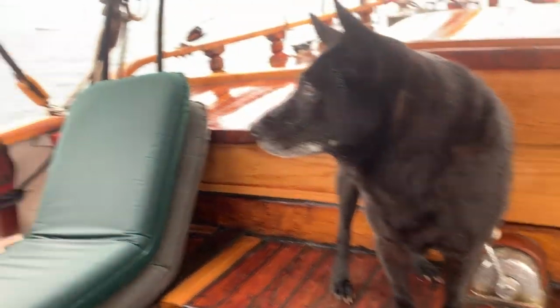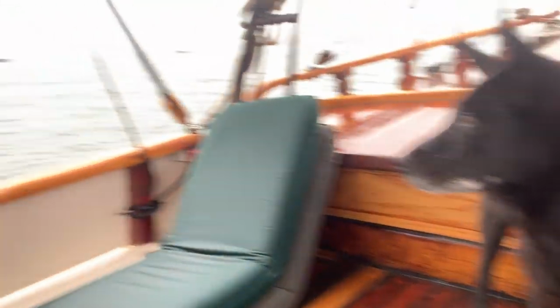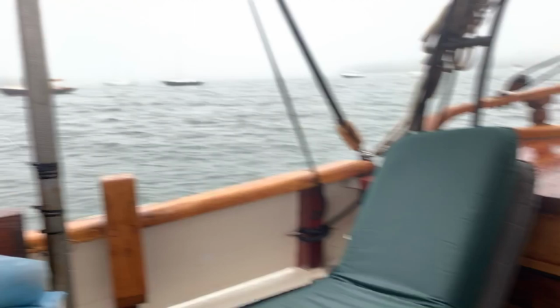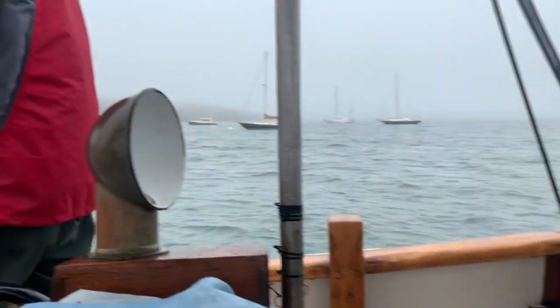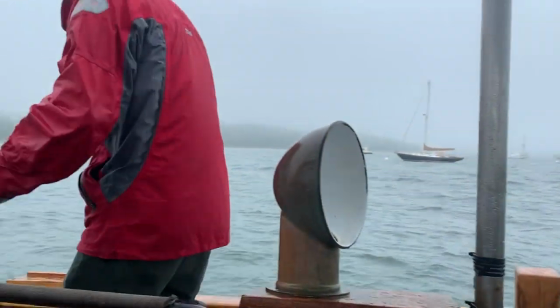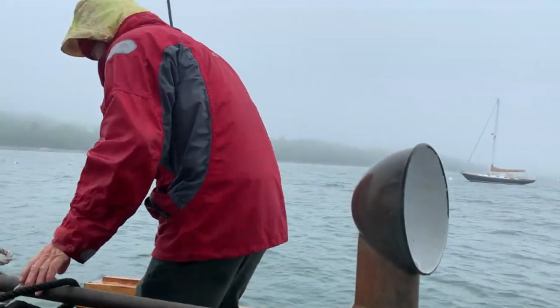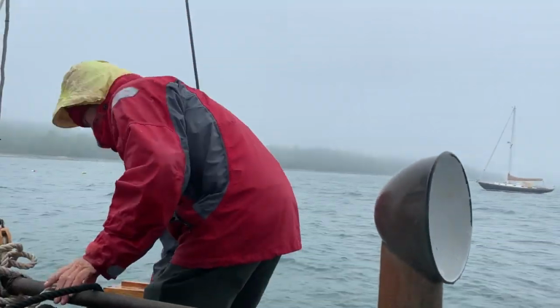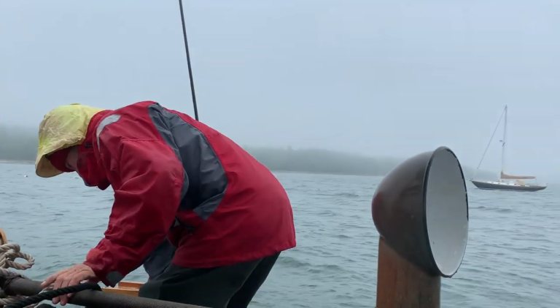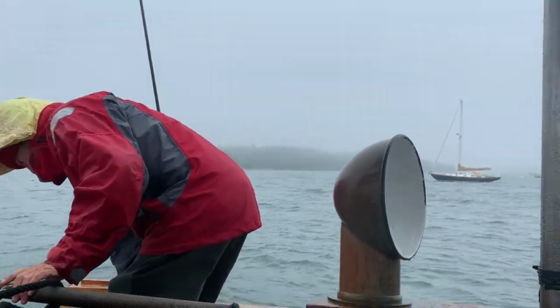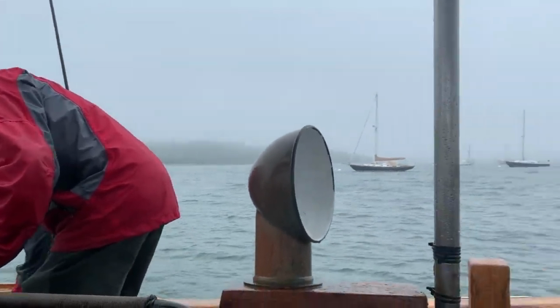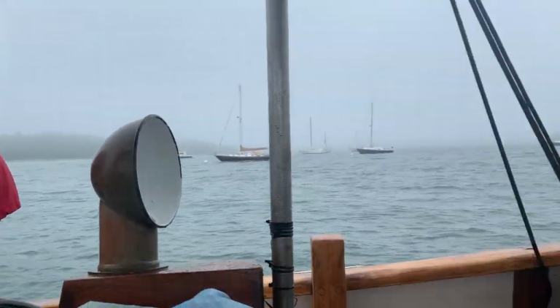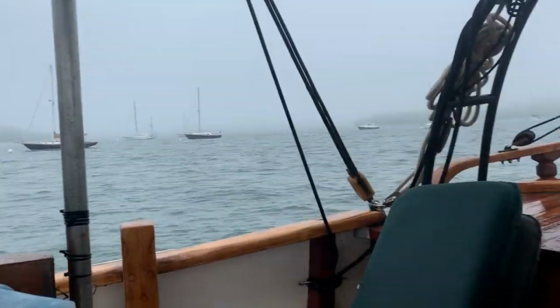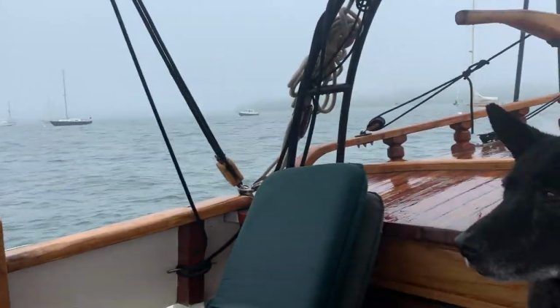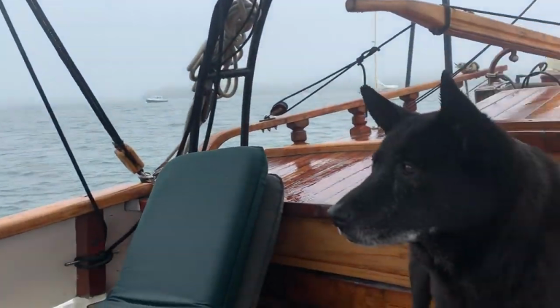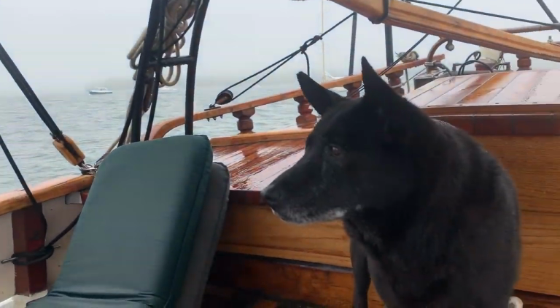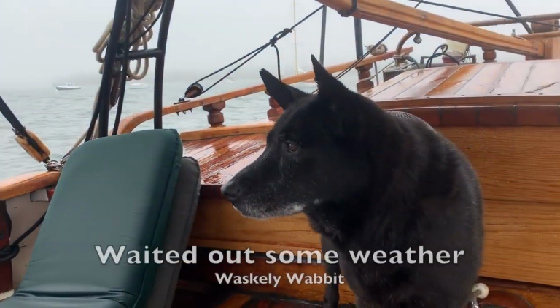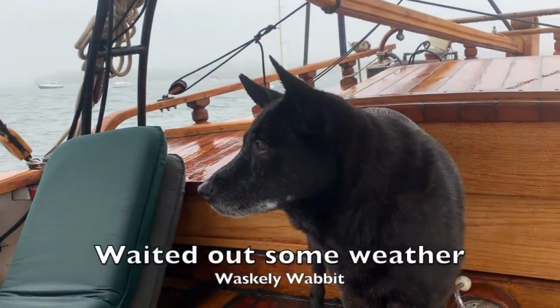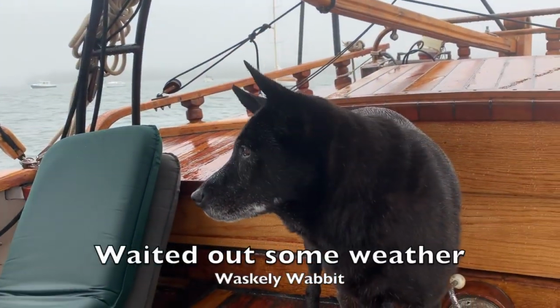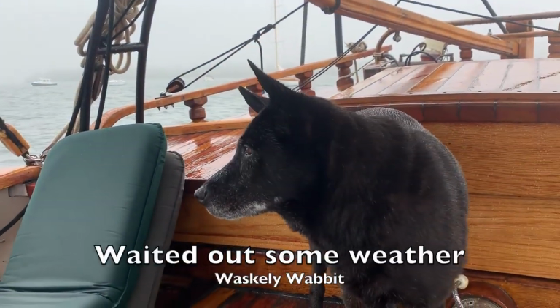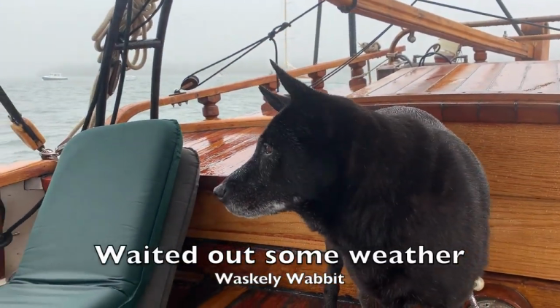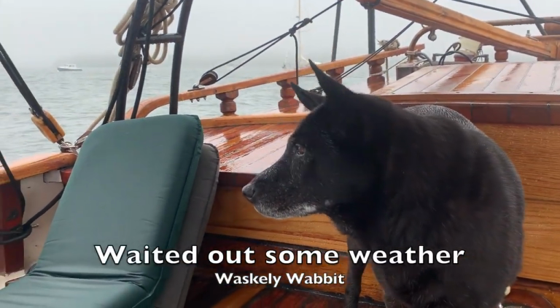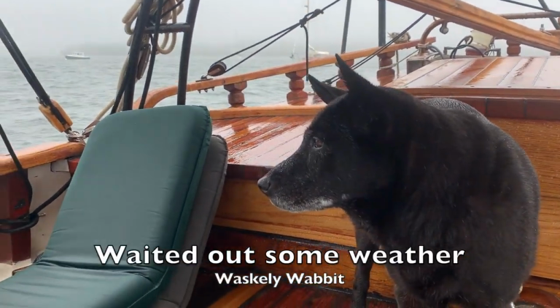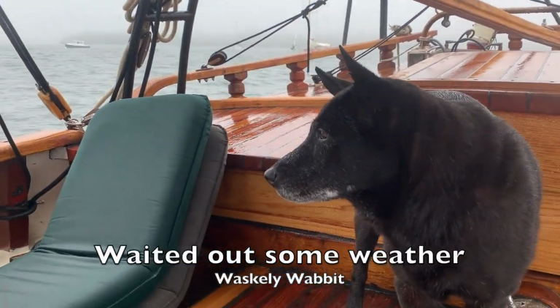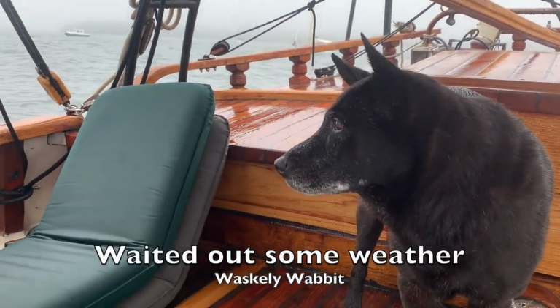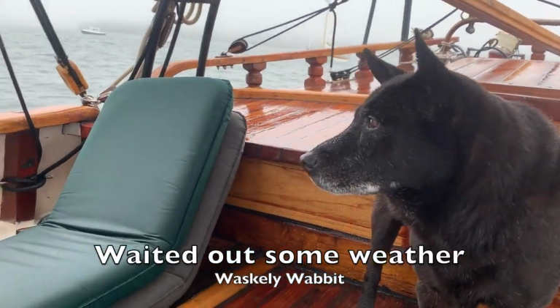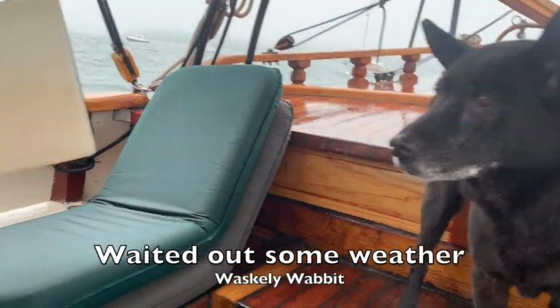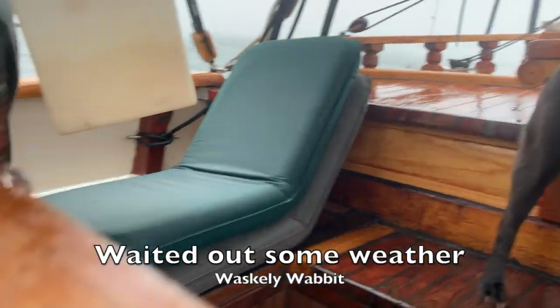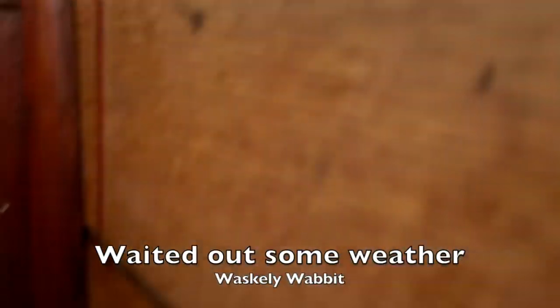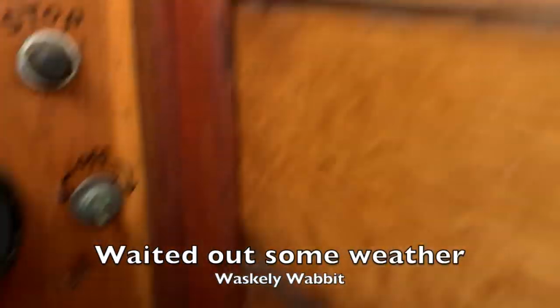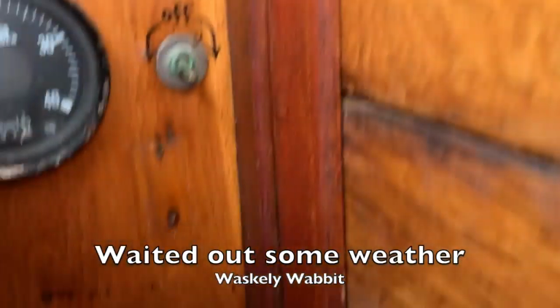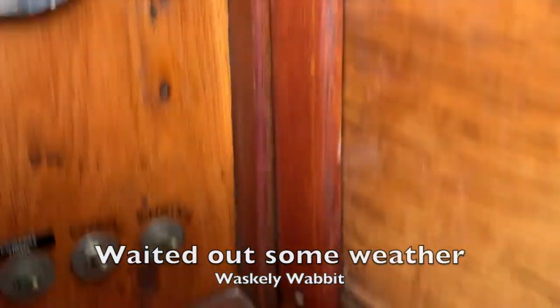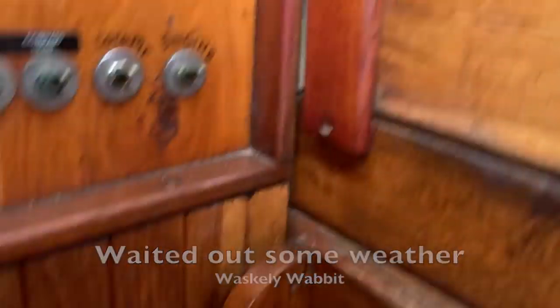Once we bent on the mainsail and the jibs and got everything ready, we just waited out some weather, and then we could finally go sailing.